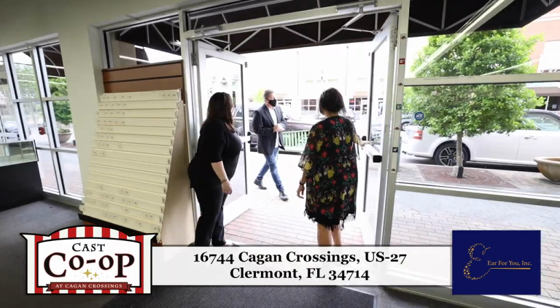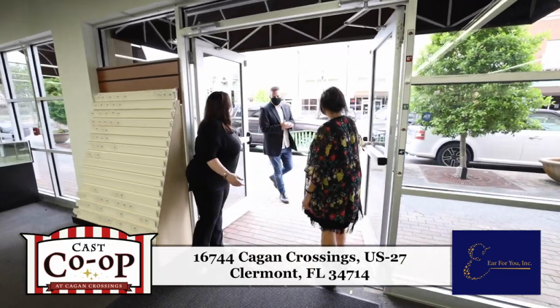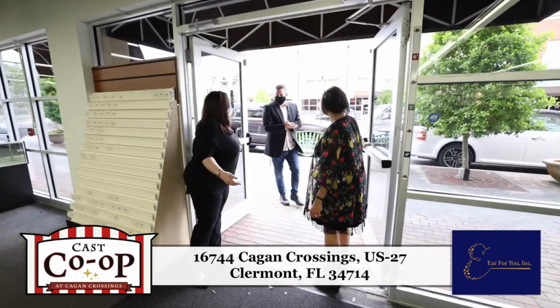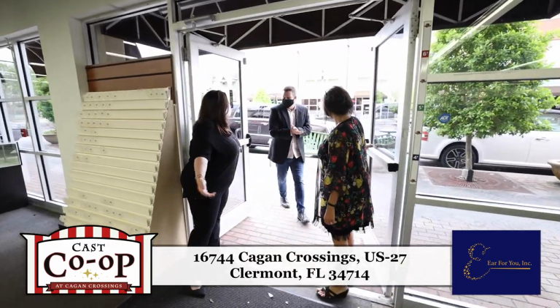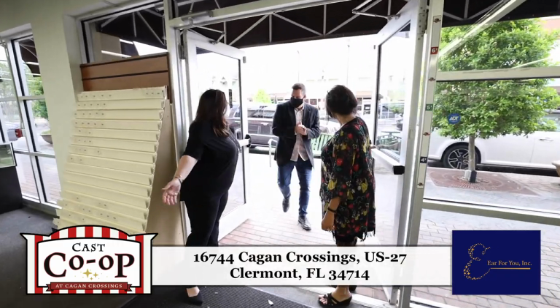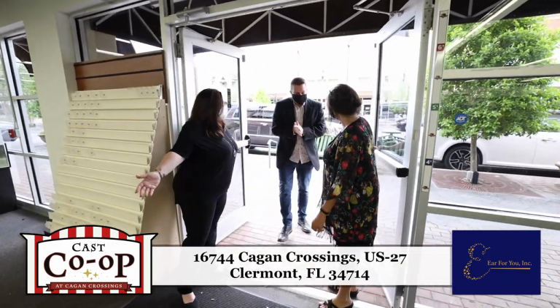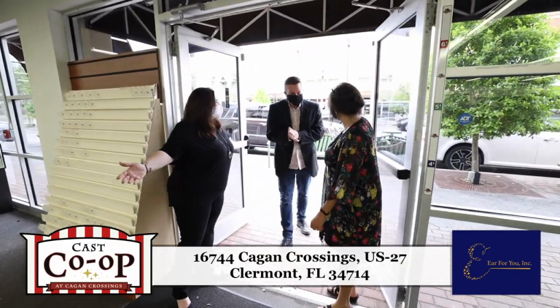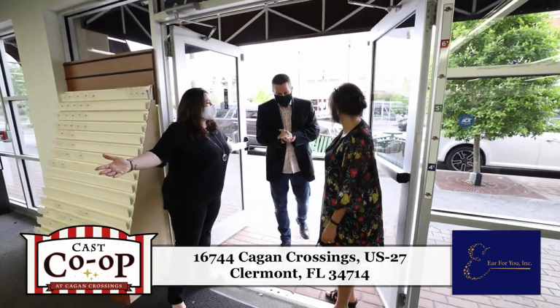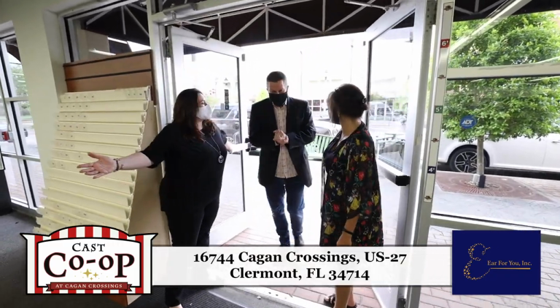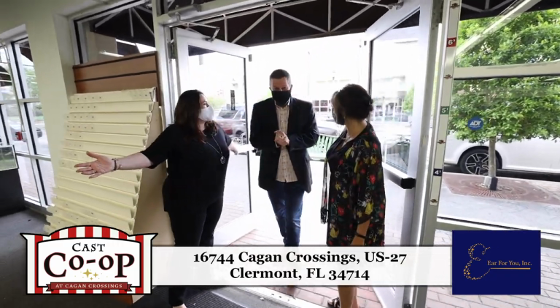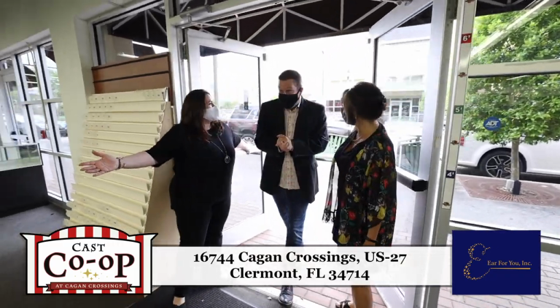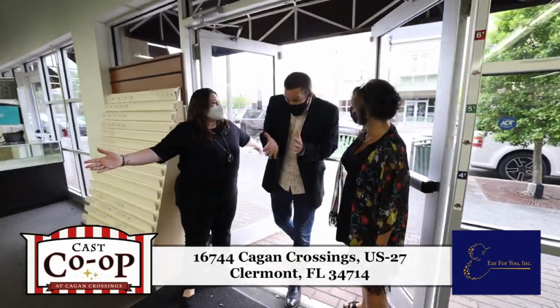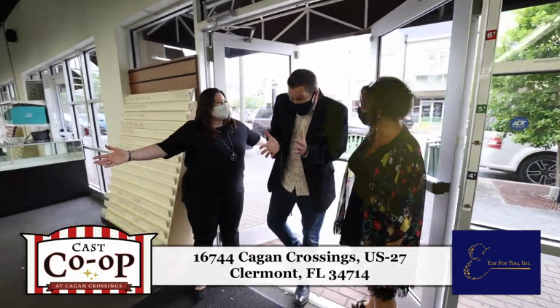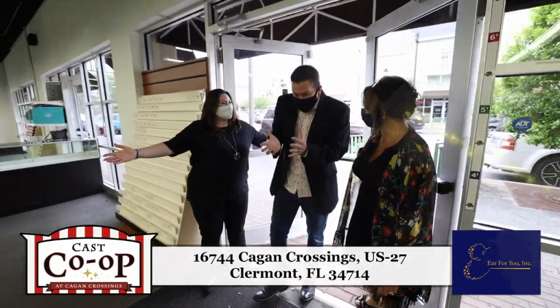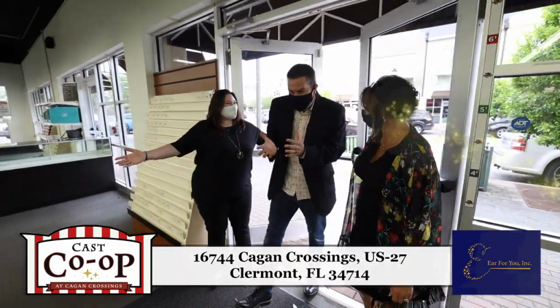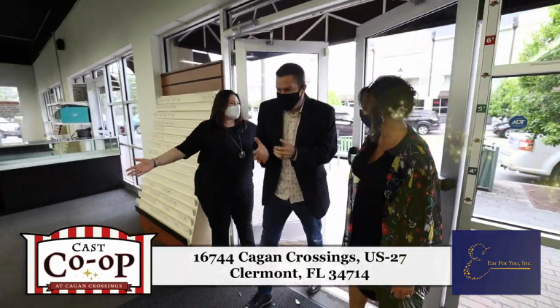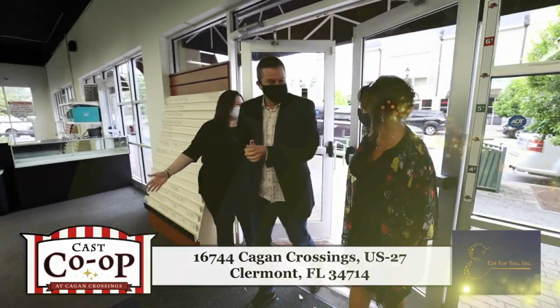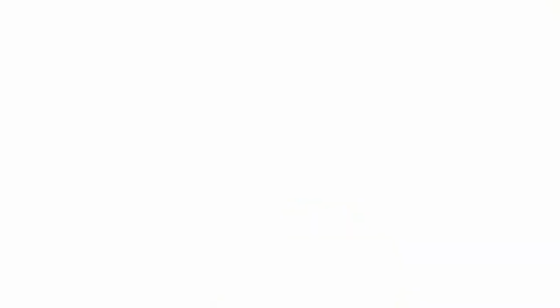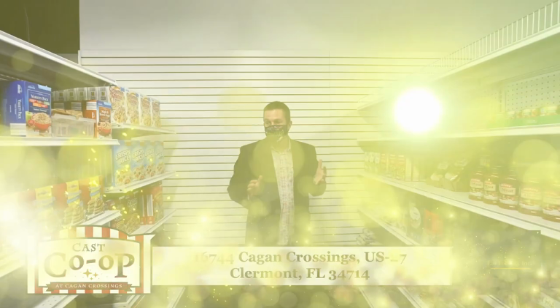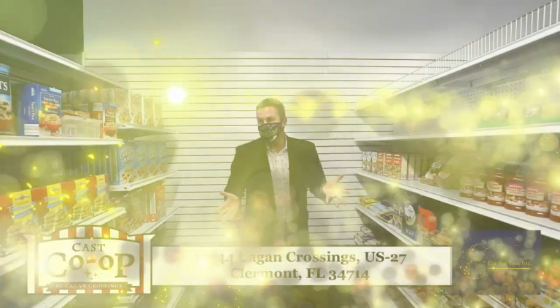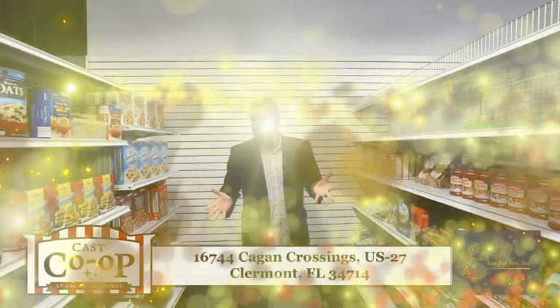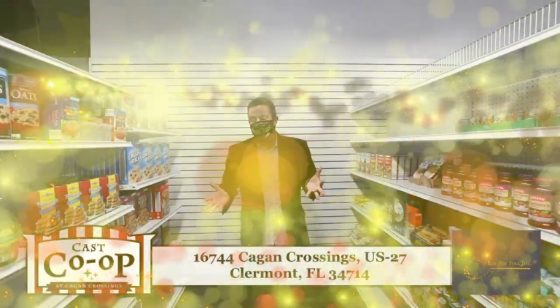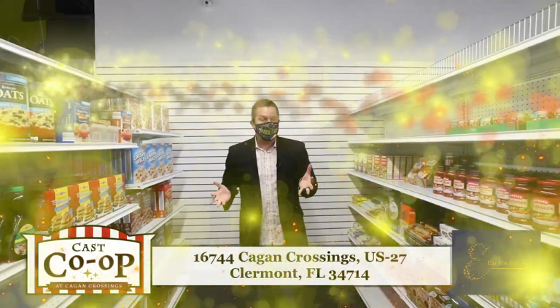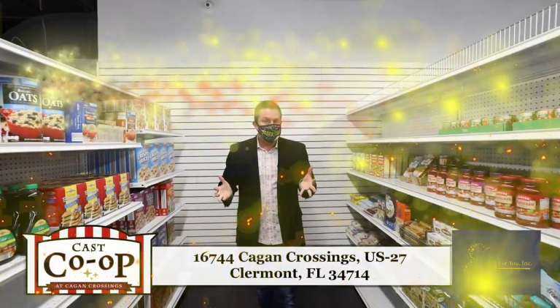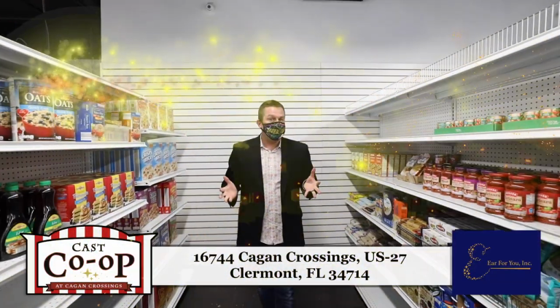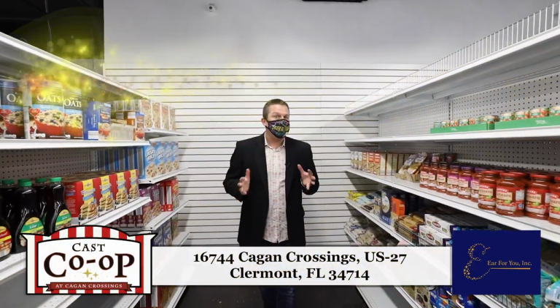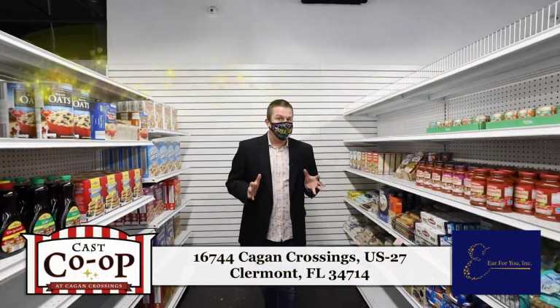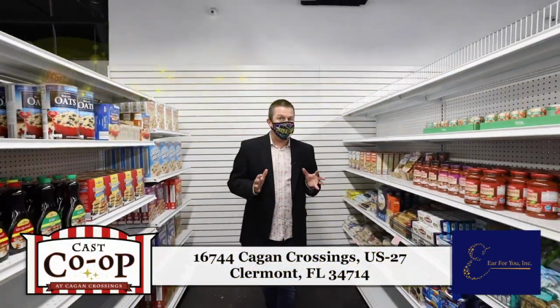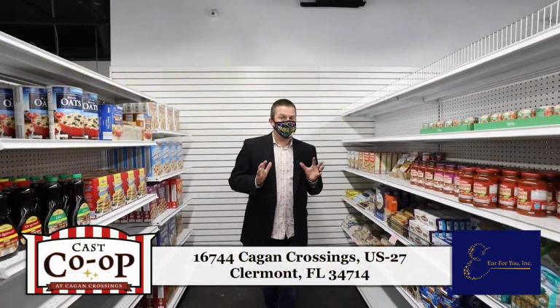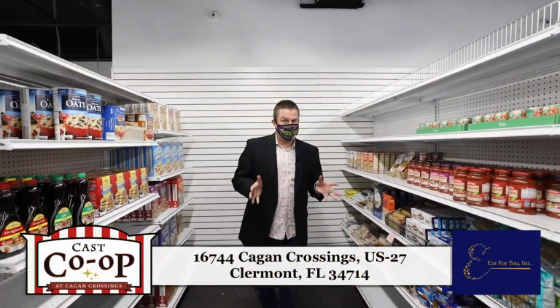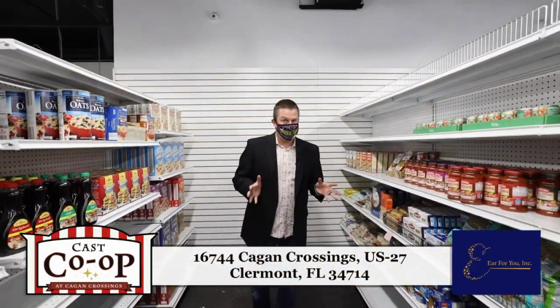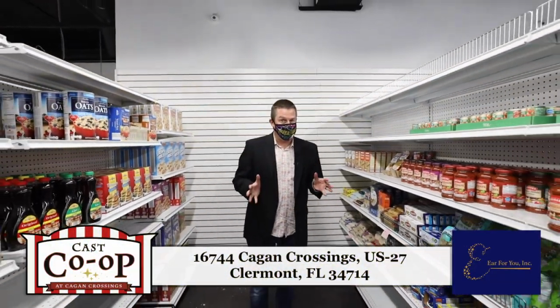Hiya, pals. Welcome to the Cast Co-op! Okay, everybody, now I'm here in the co-op commissary.